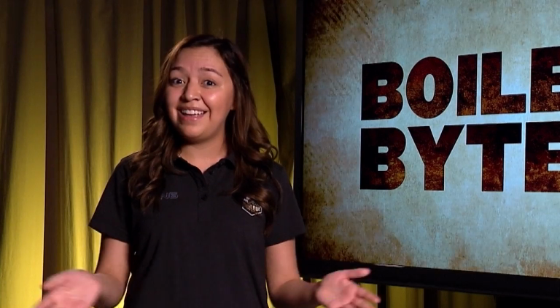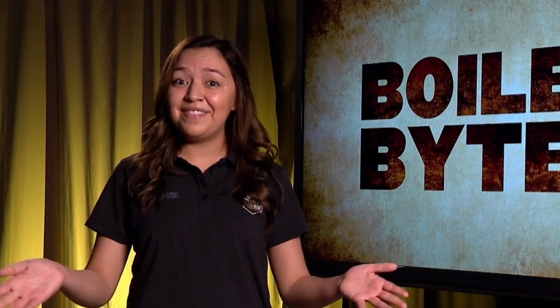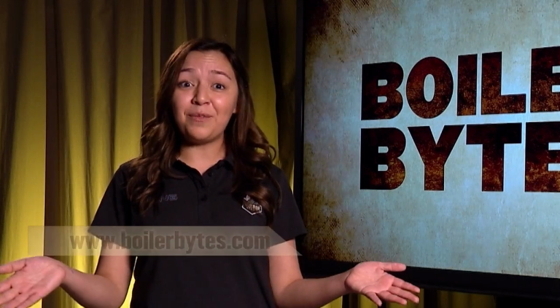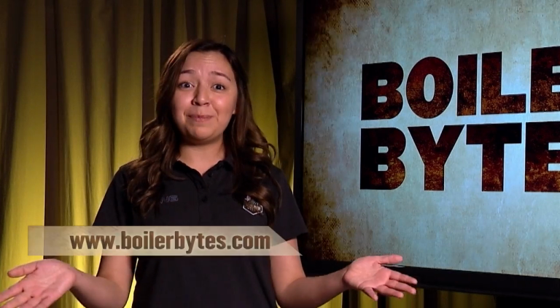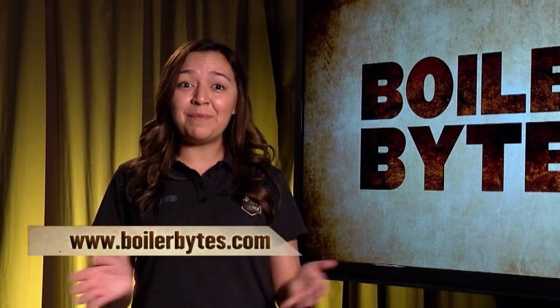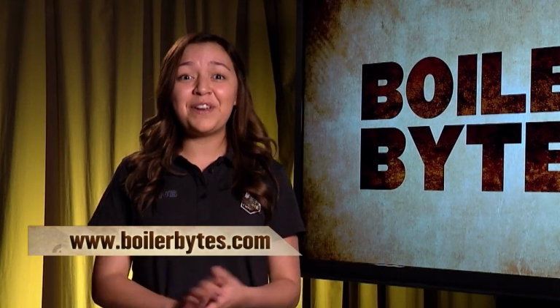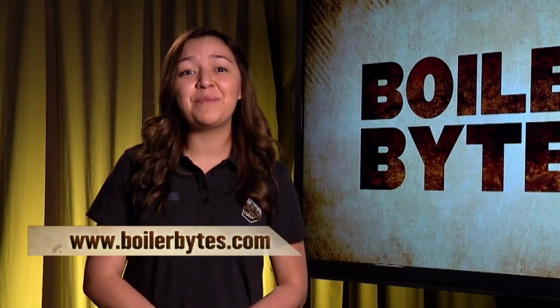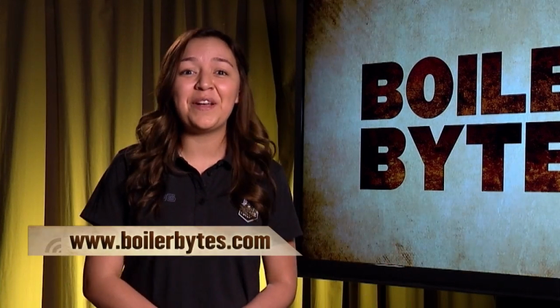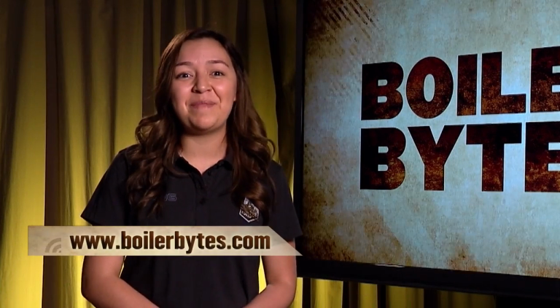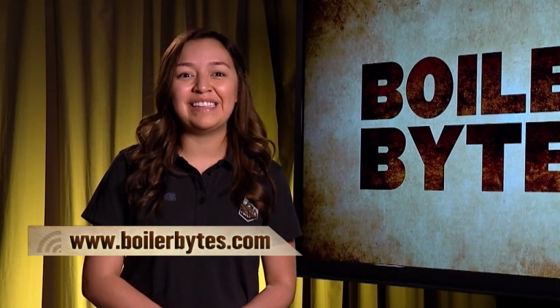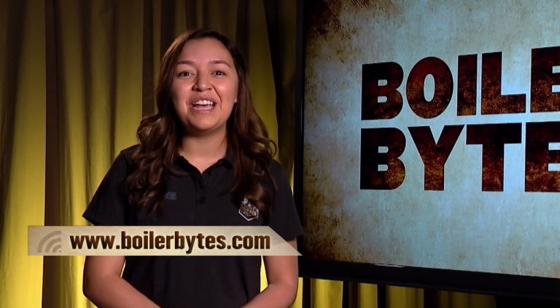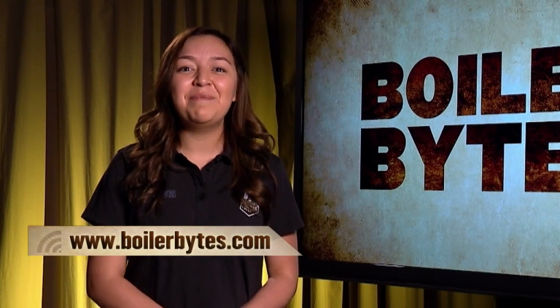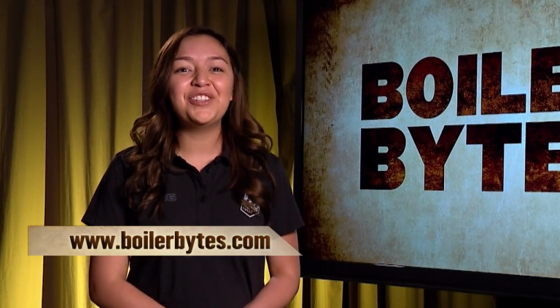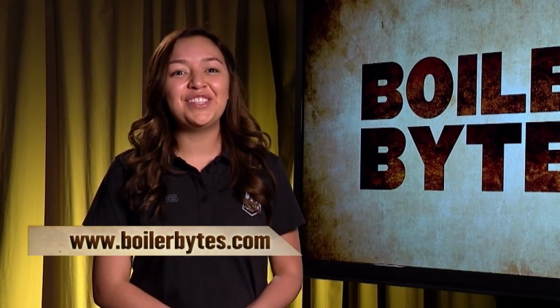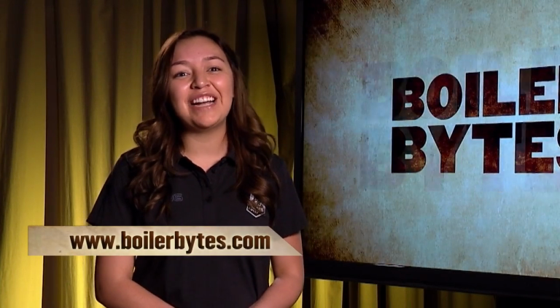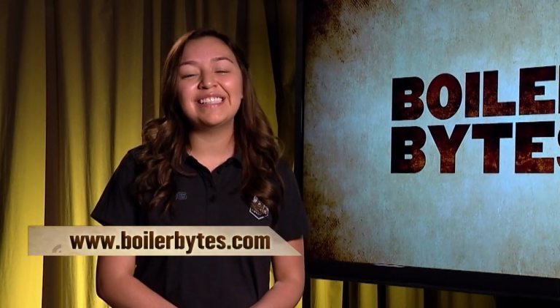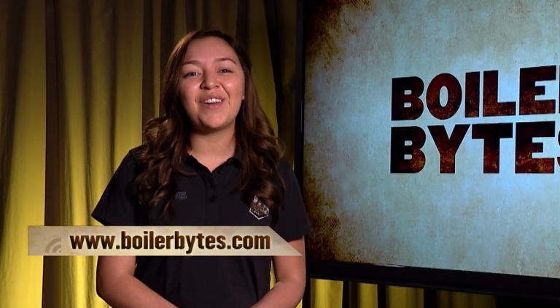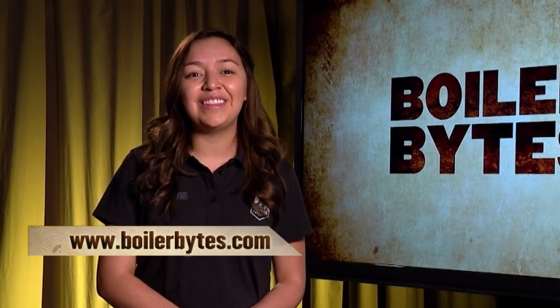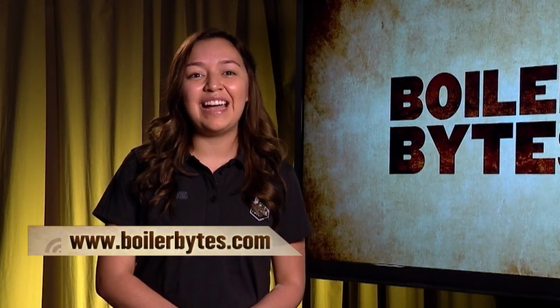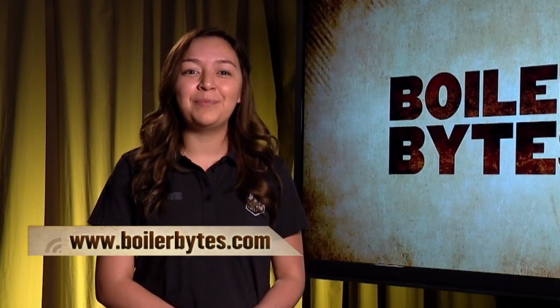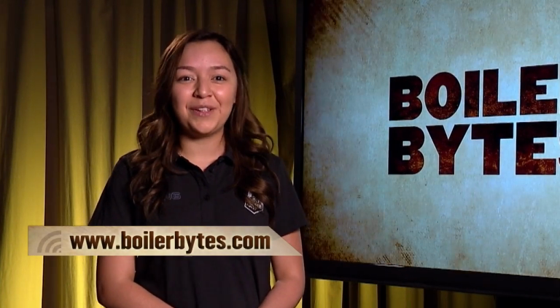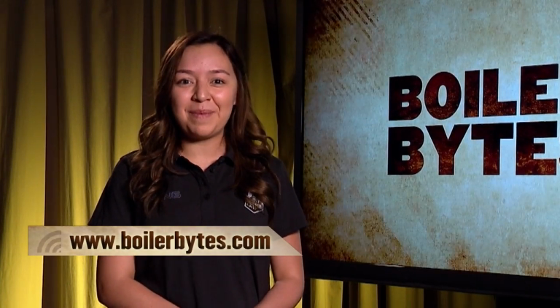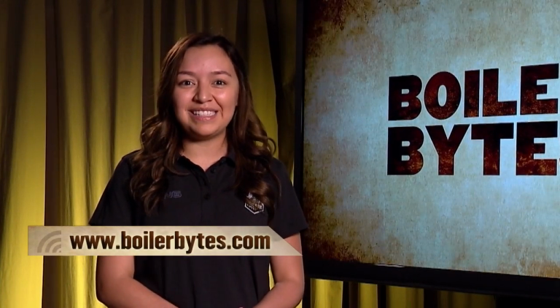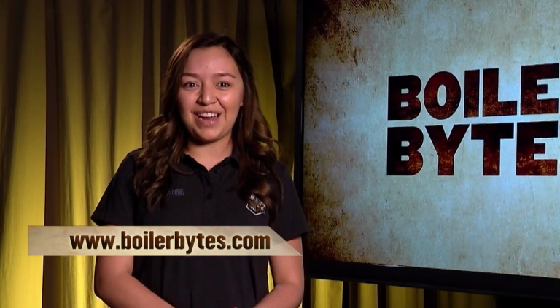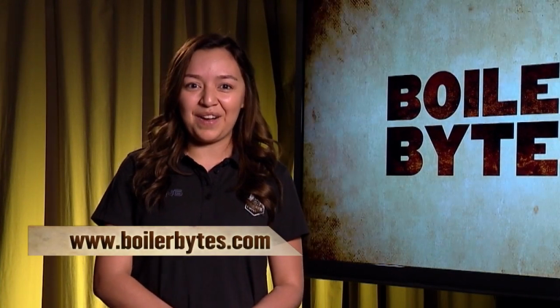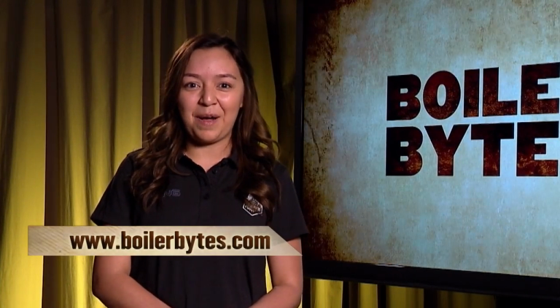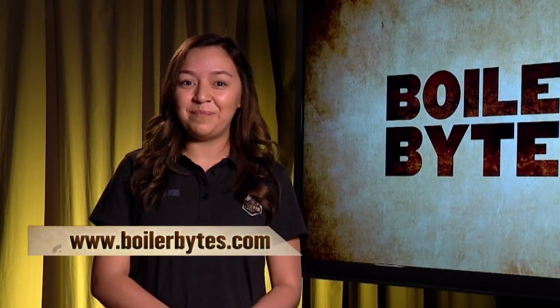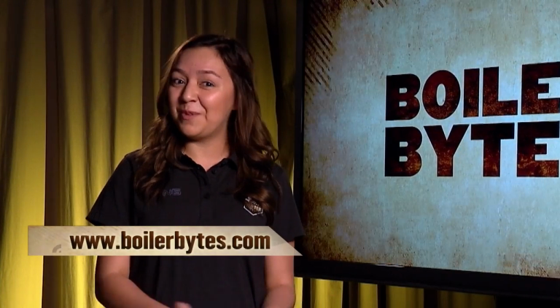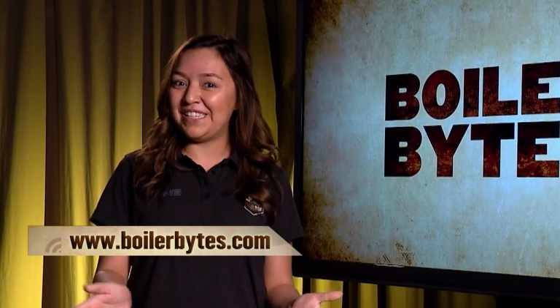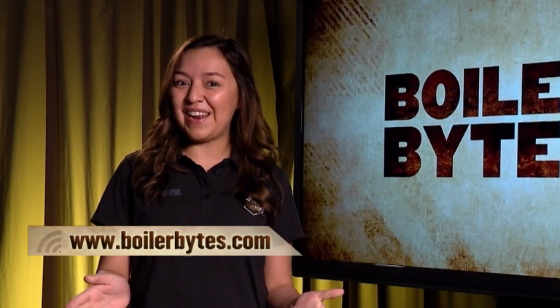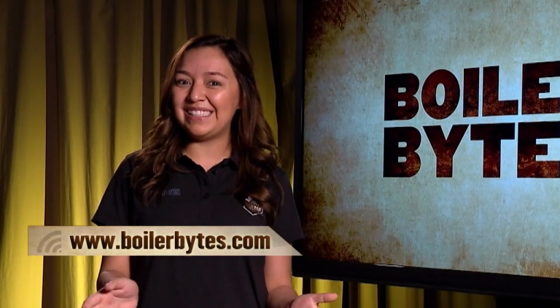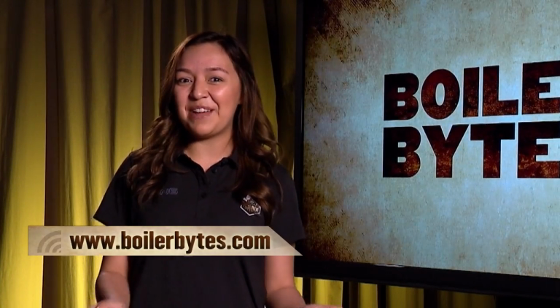That wraps up another Boiler Bytes. Be sure to check us out online at boilerbytes.com. See you next time.